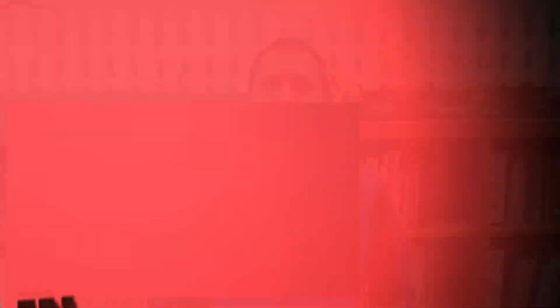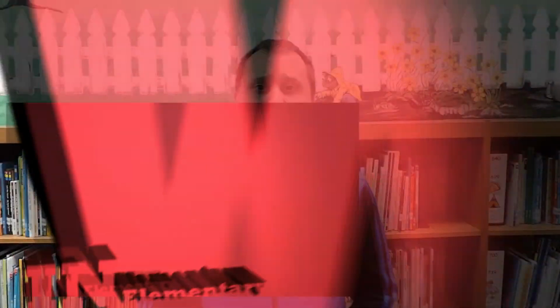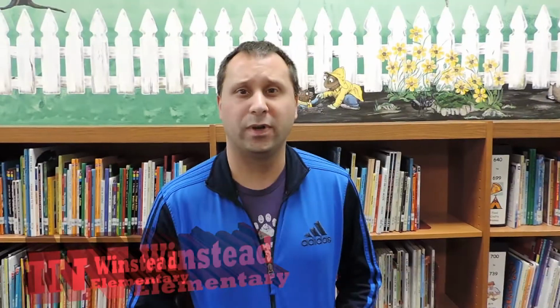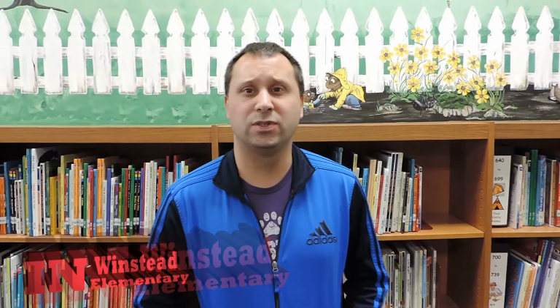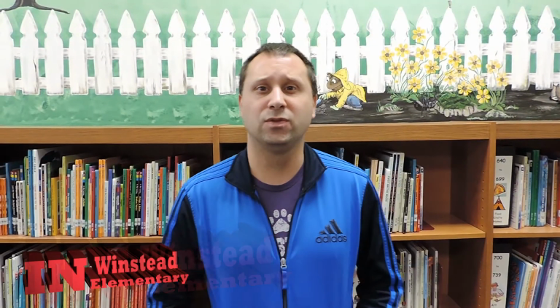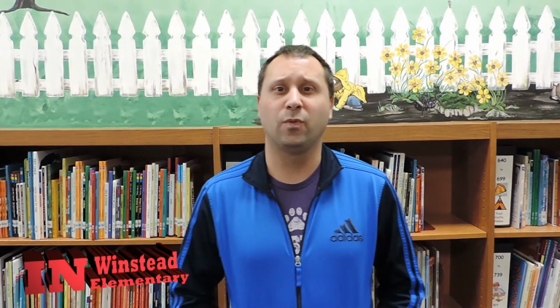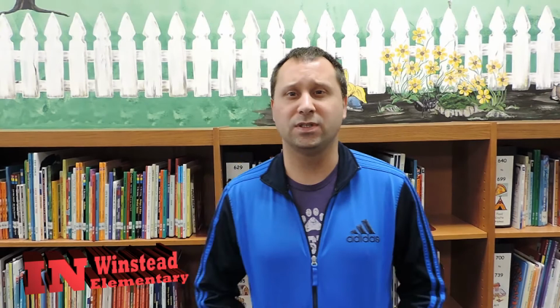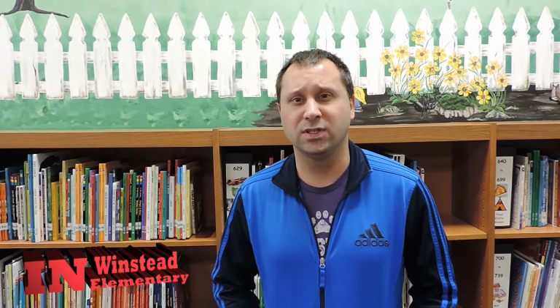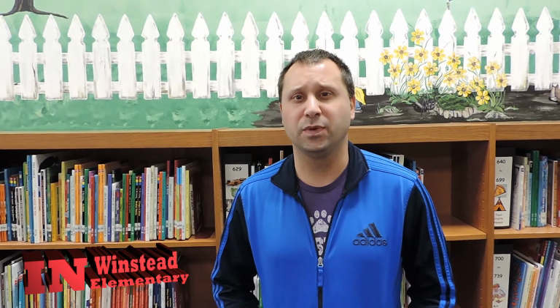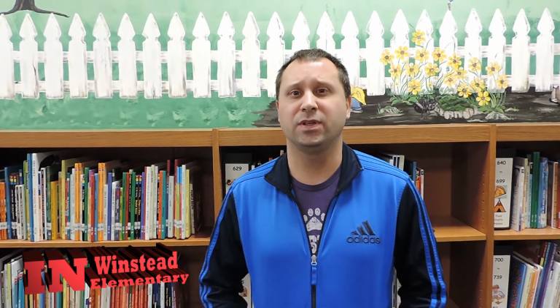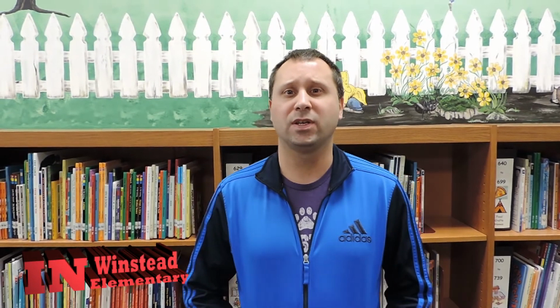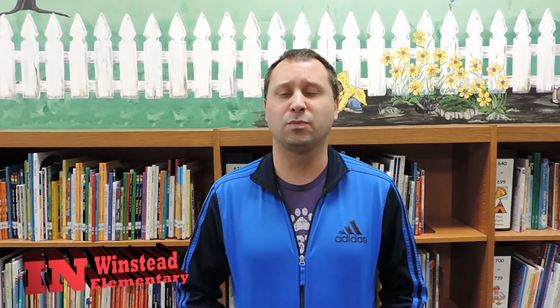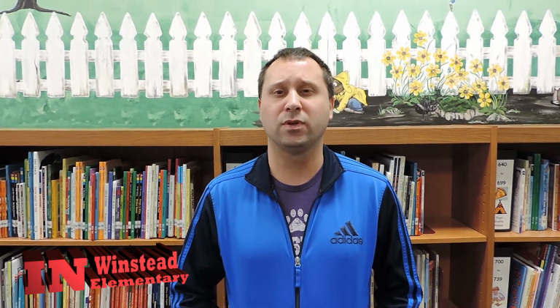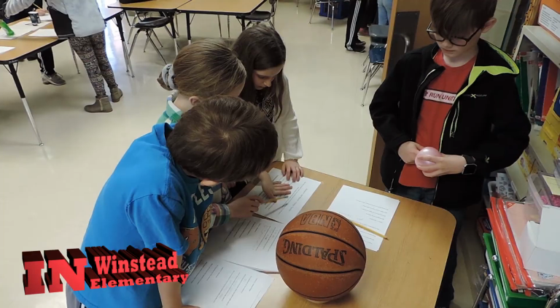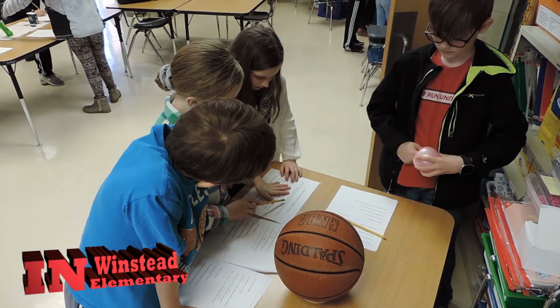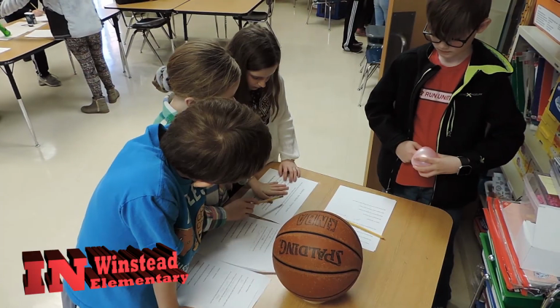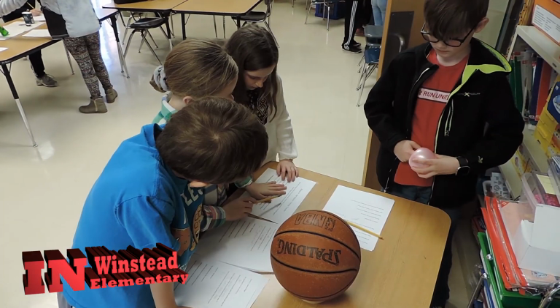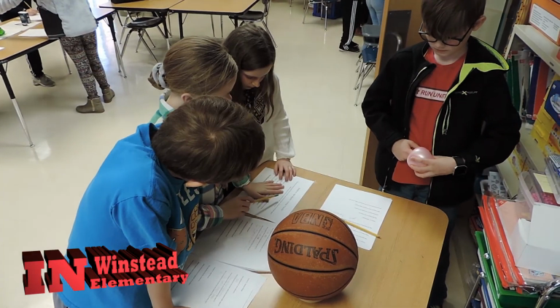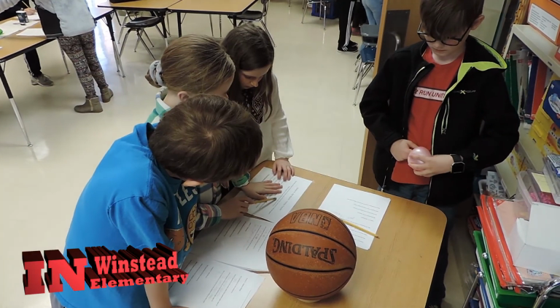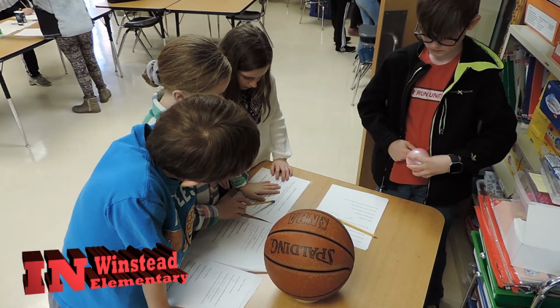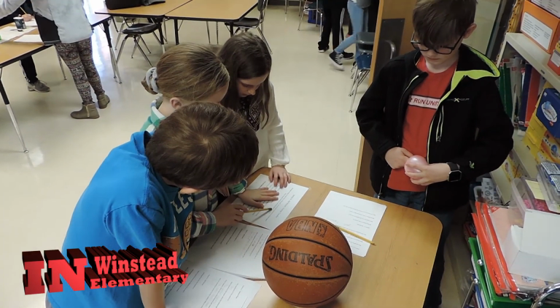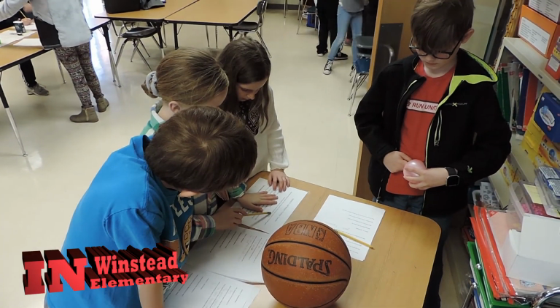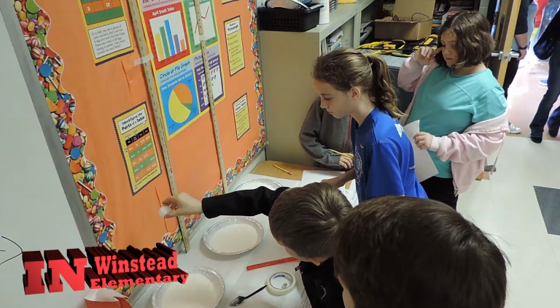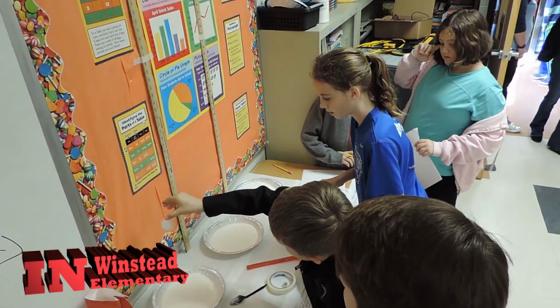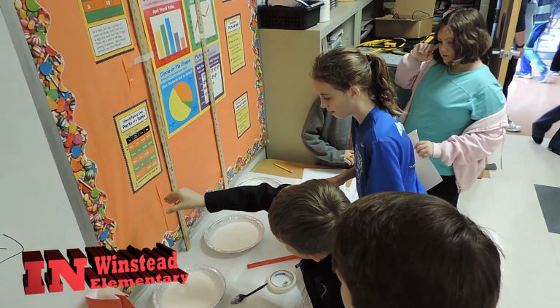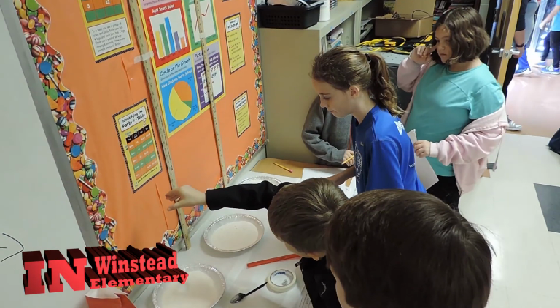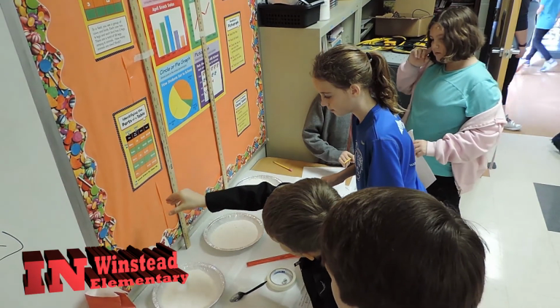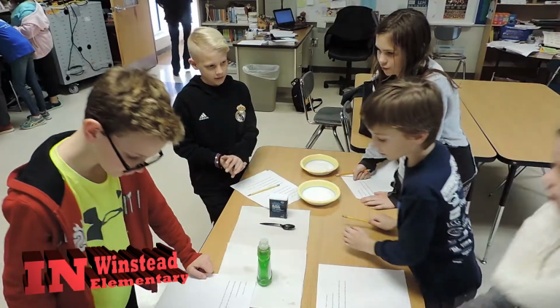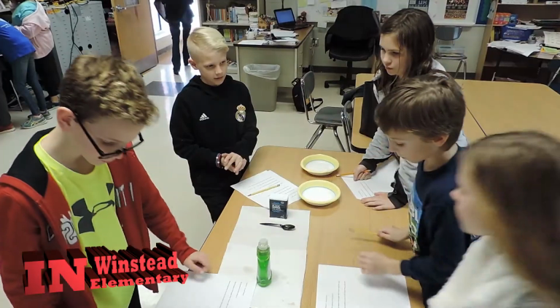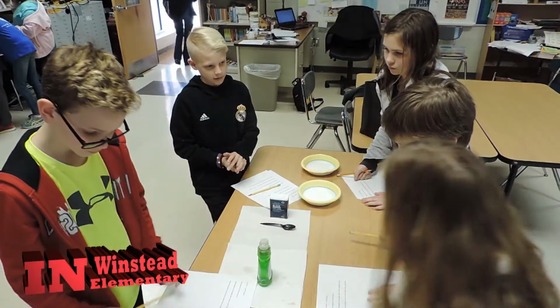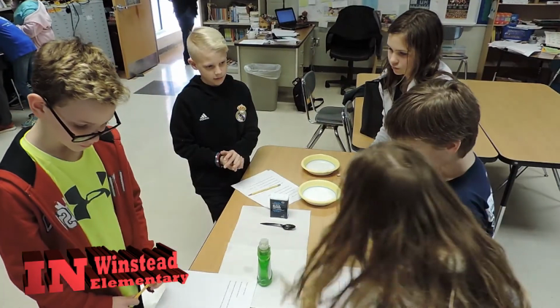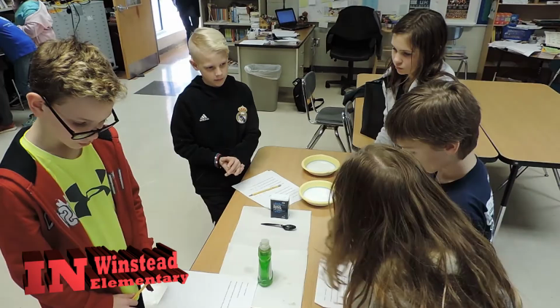Fourth grade students at Winstead spent the day exploring the laws of physics by doing experiments that demonstrated each of Newton's laws of motion.